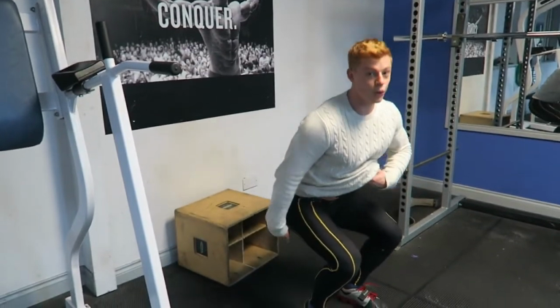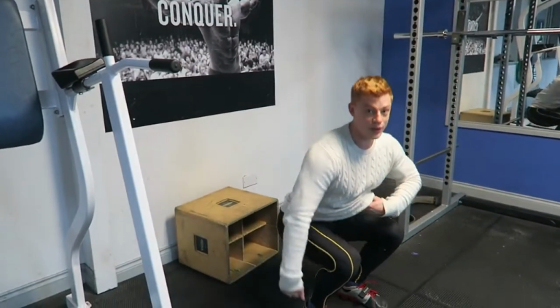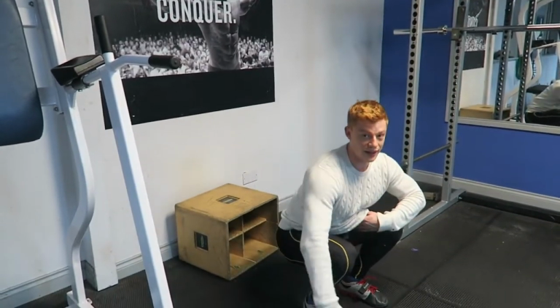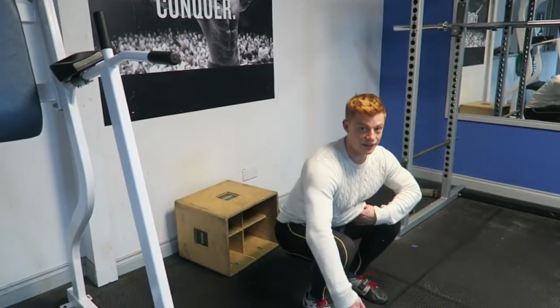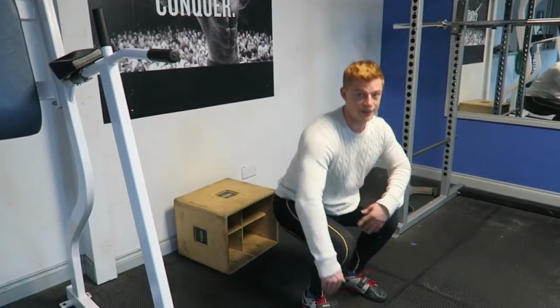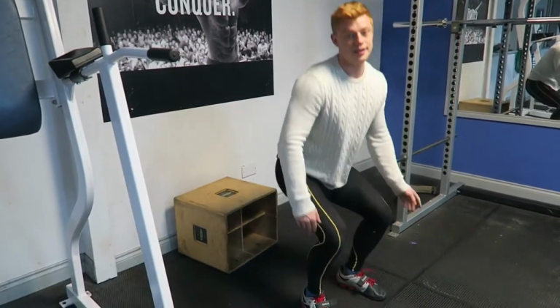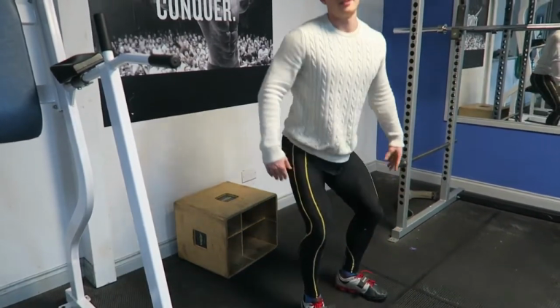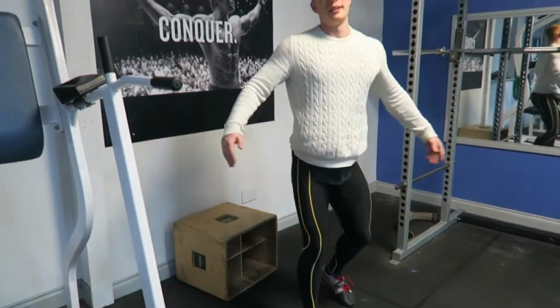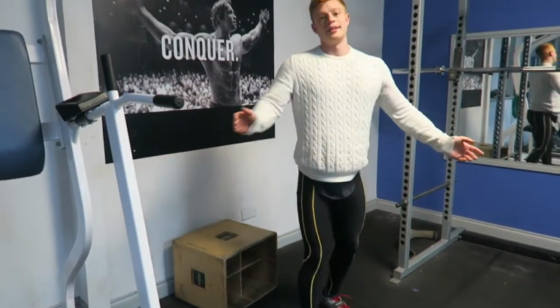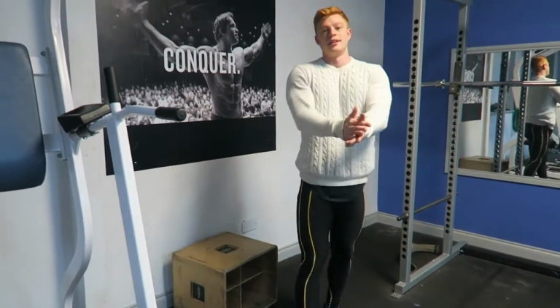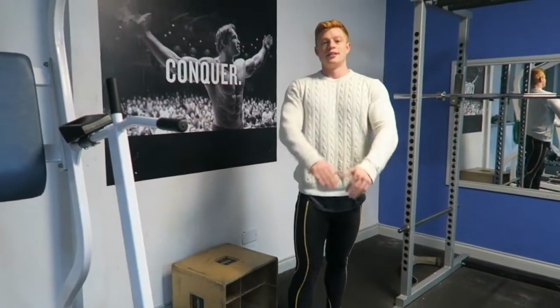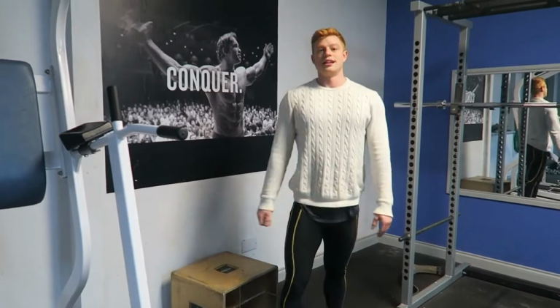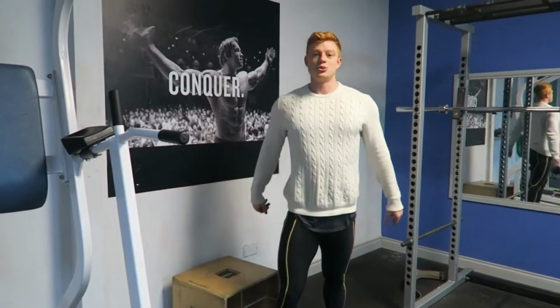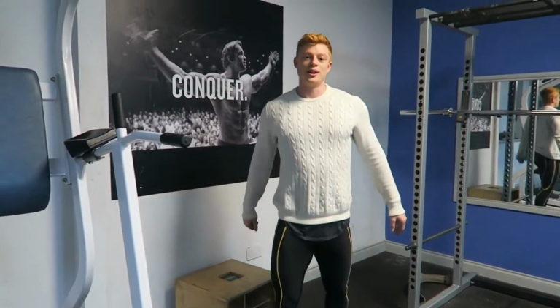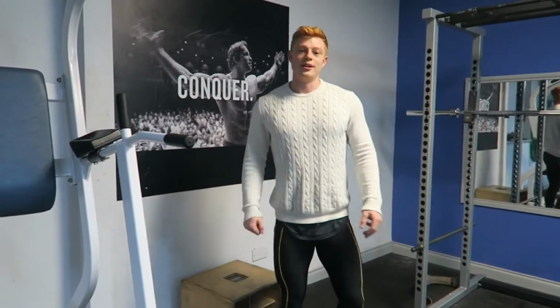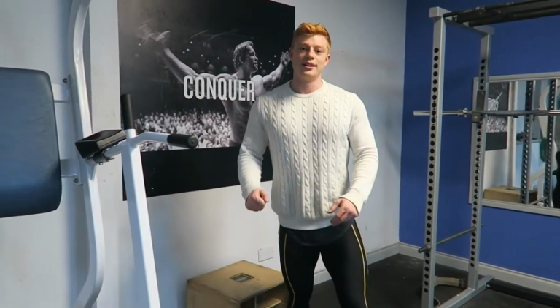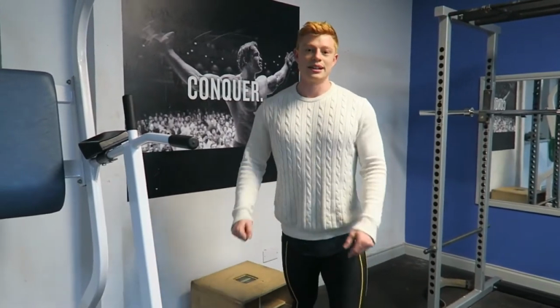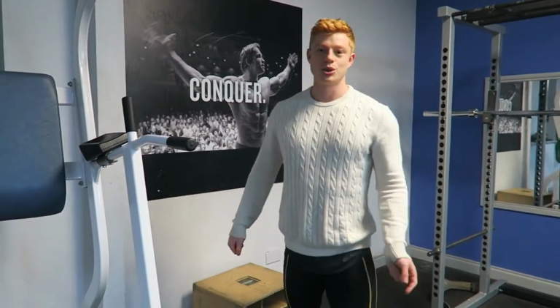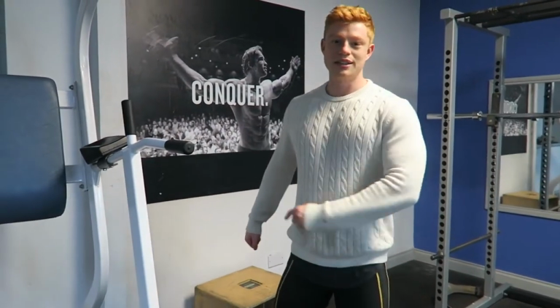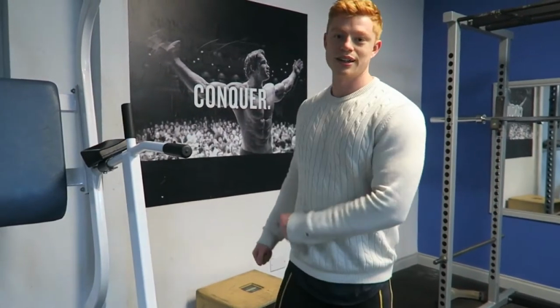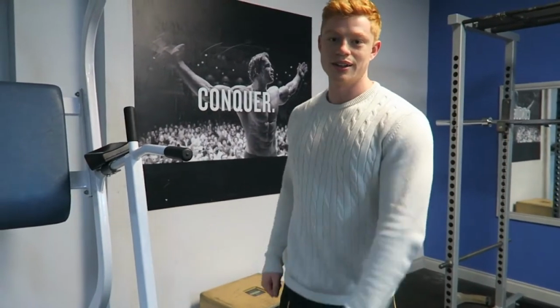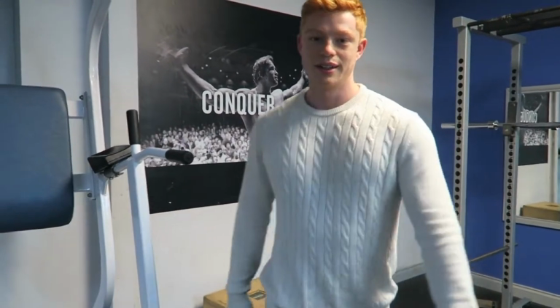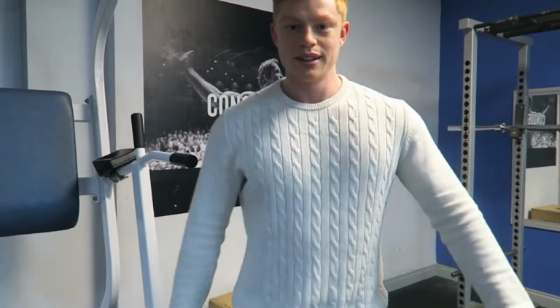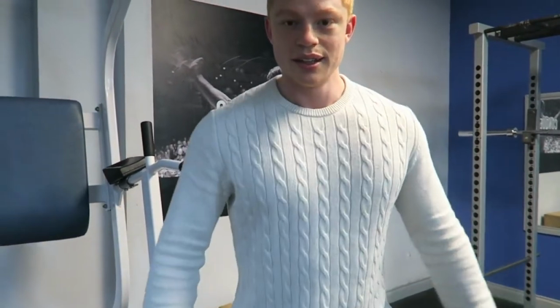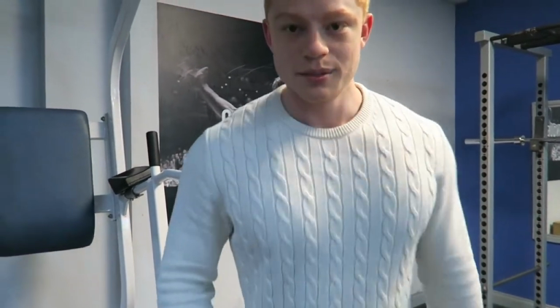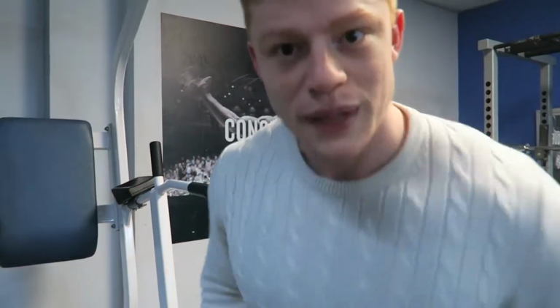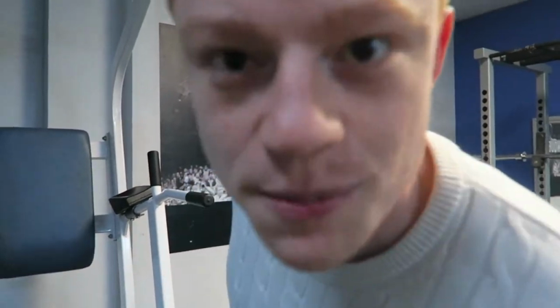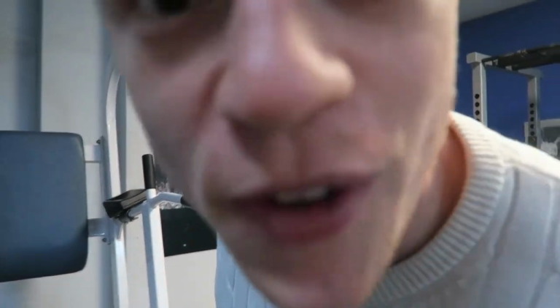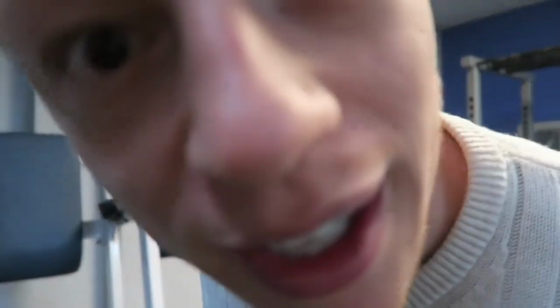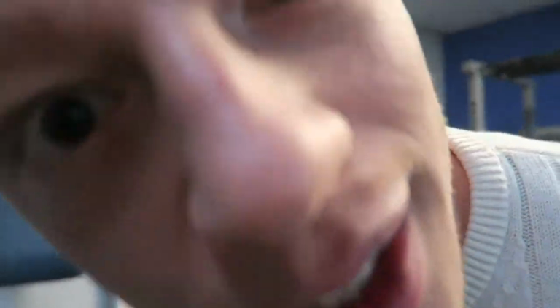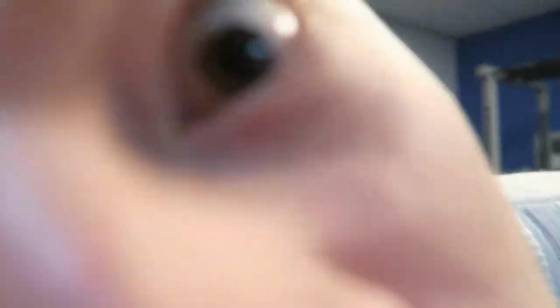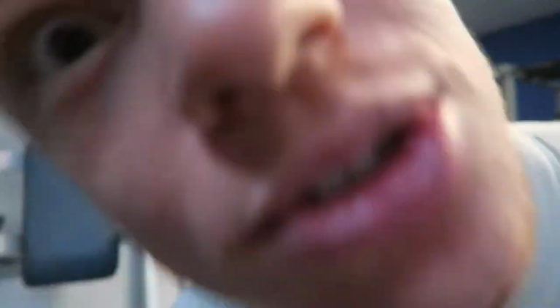All the way down. That's all you need to know. Make some gains.